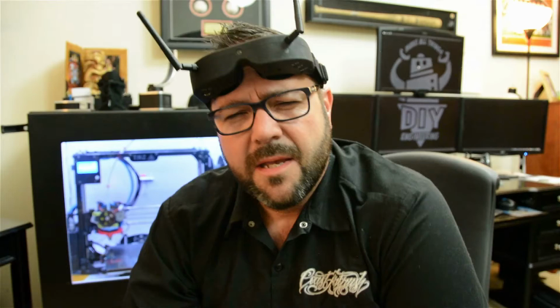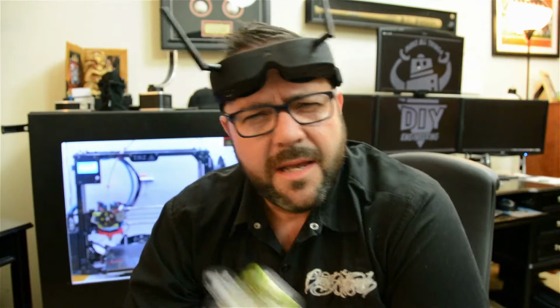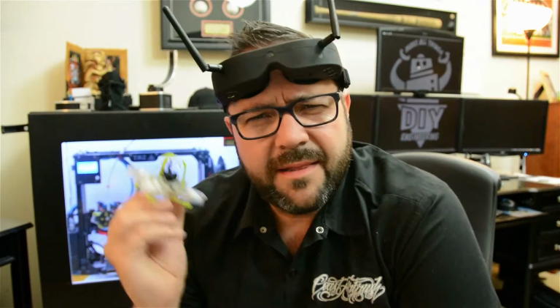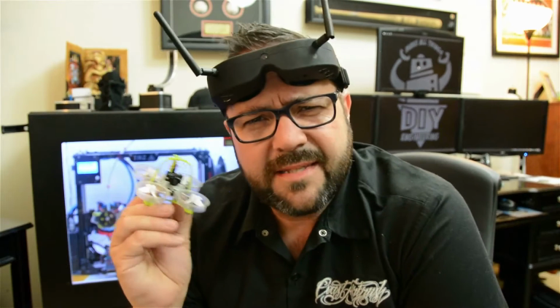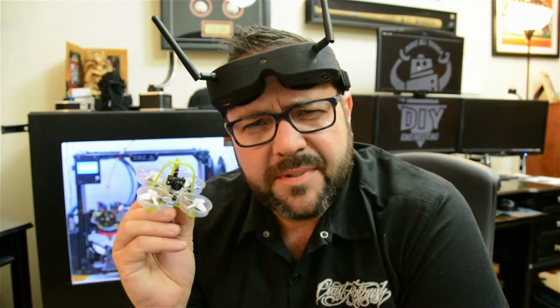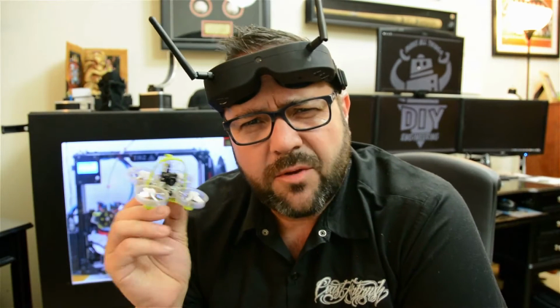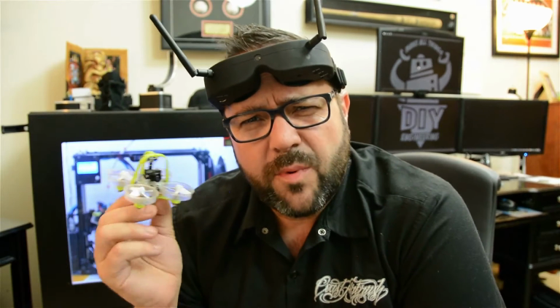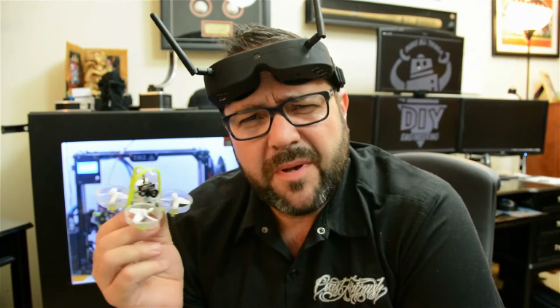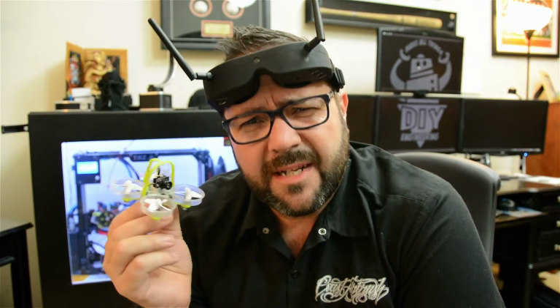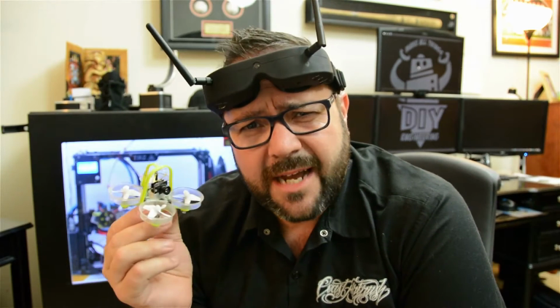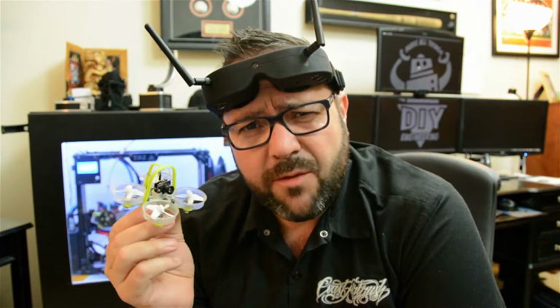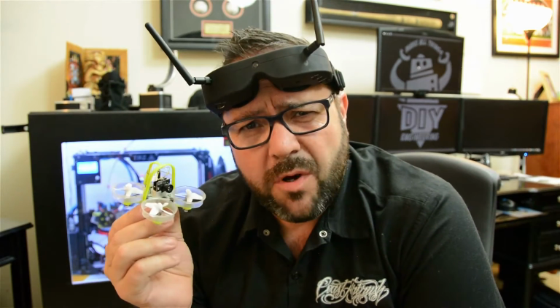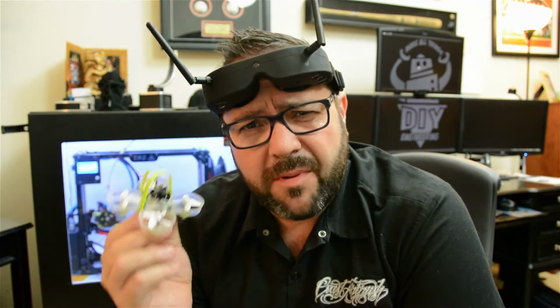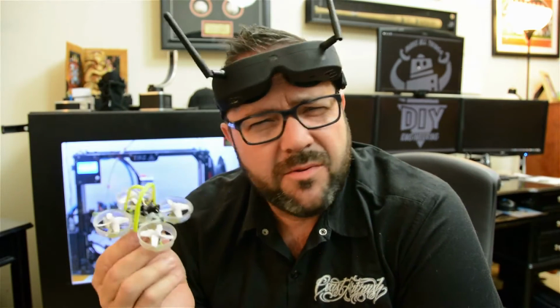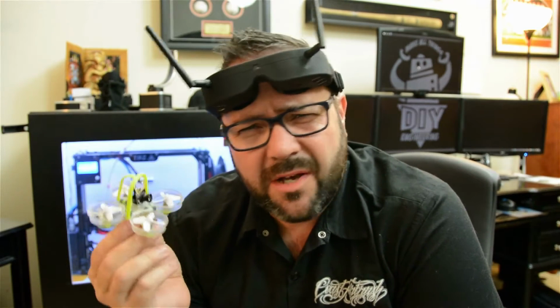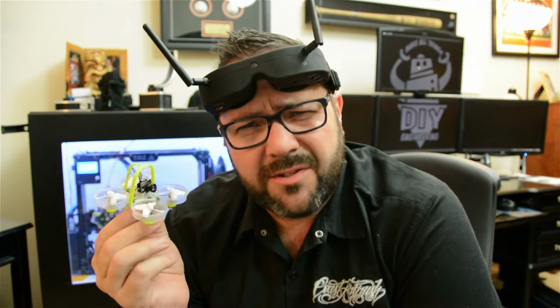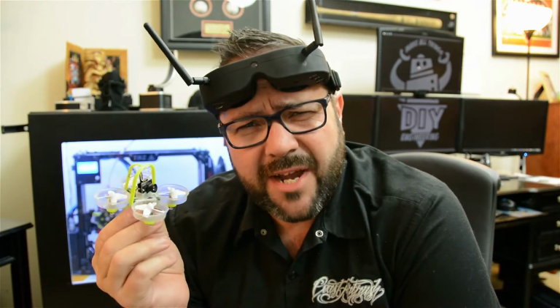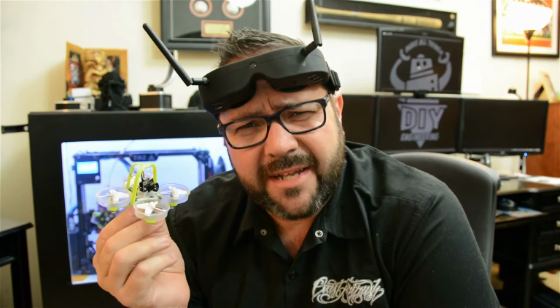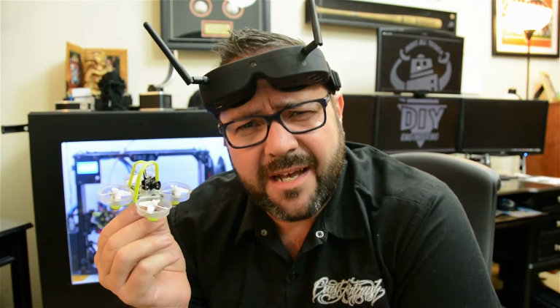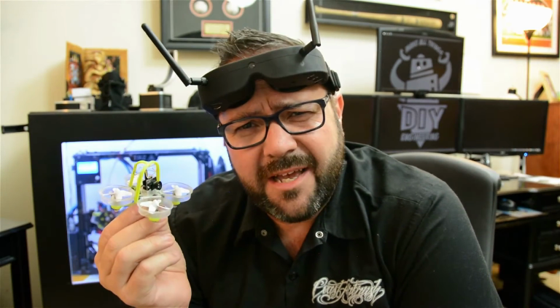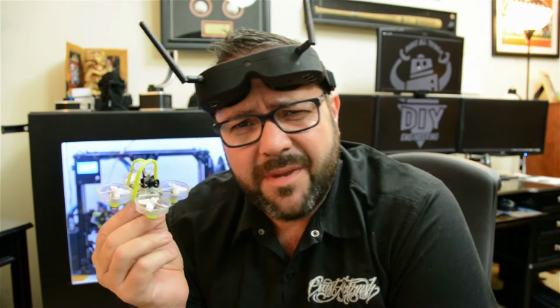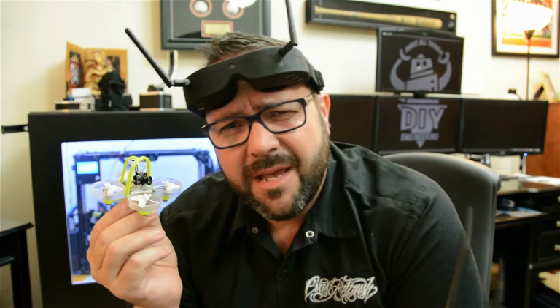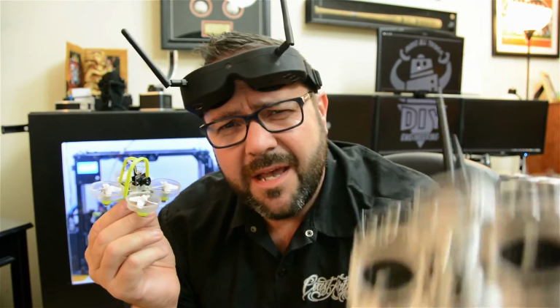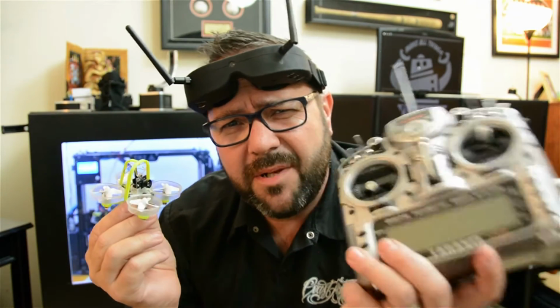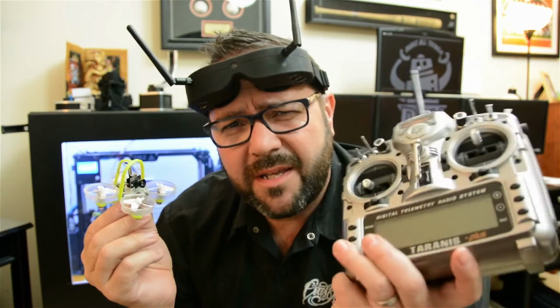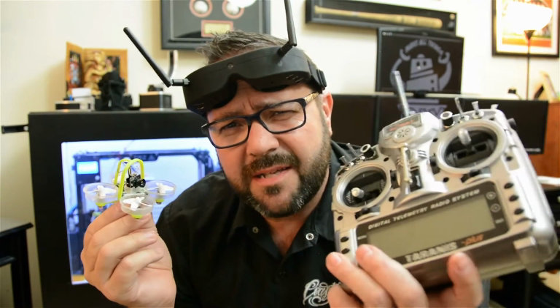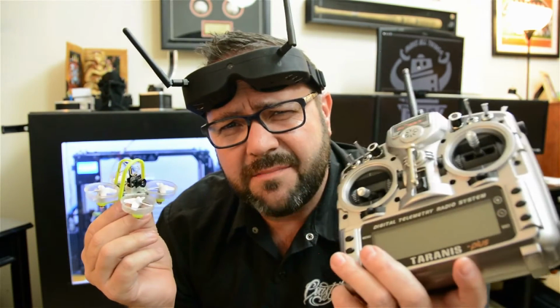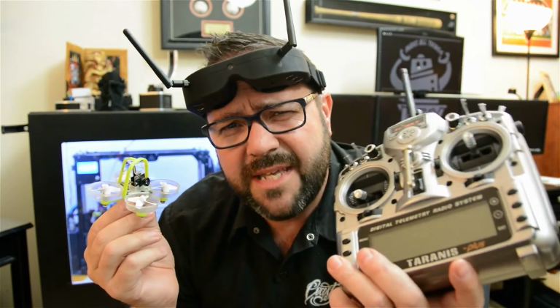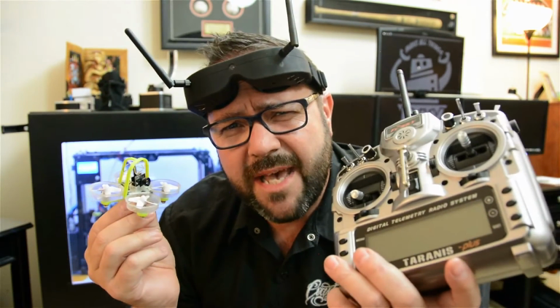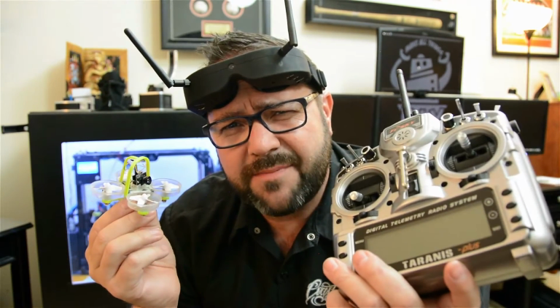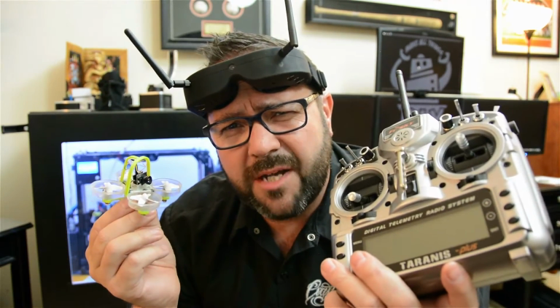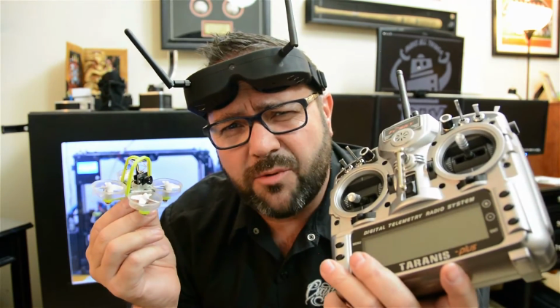In this episode, we build a Tiny Whoop, lose all track of time, and build a custom TX module.